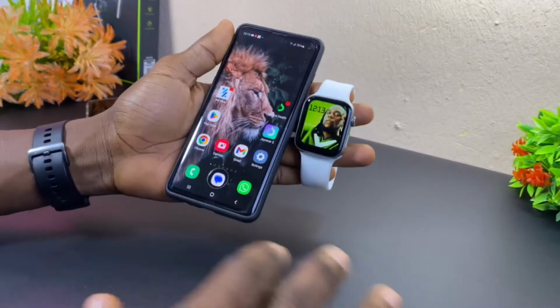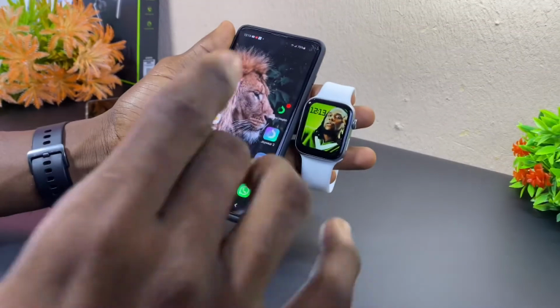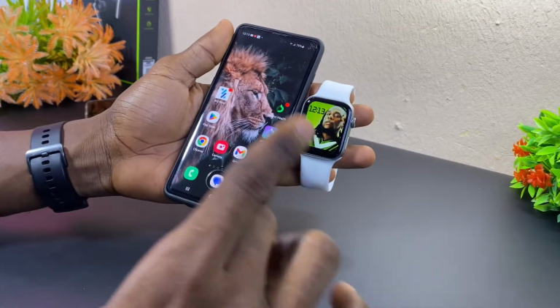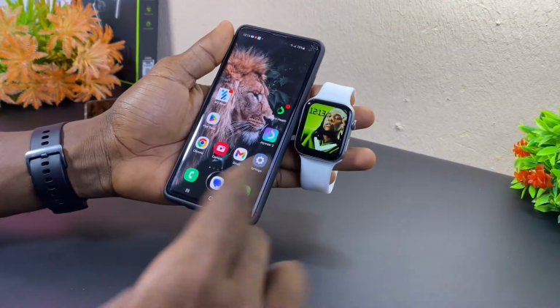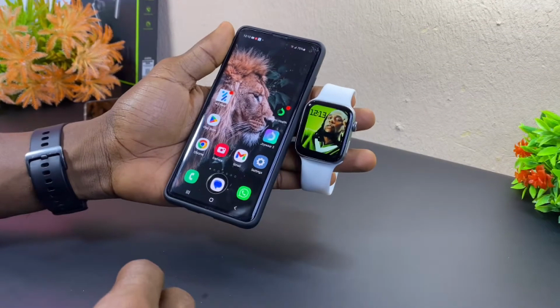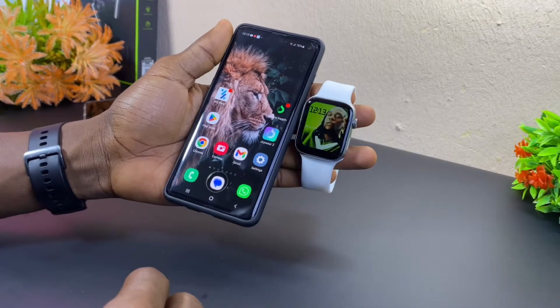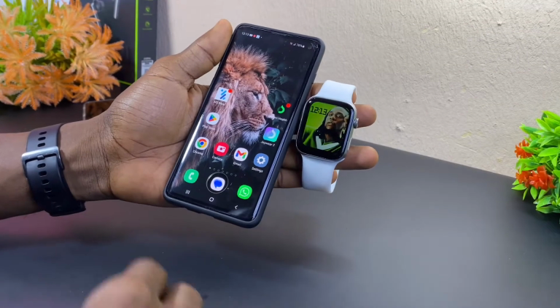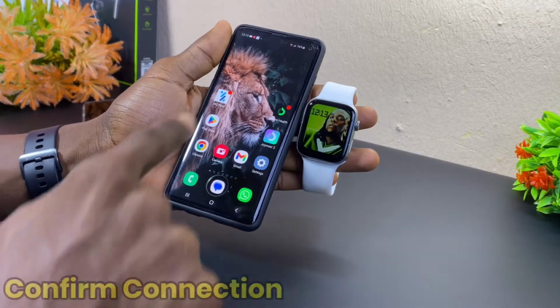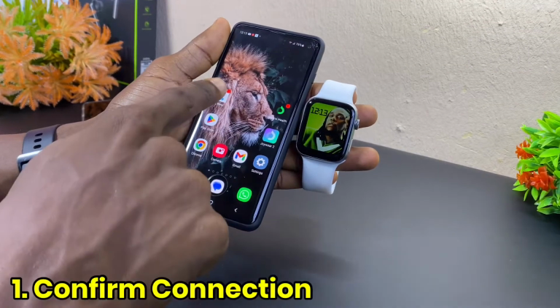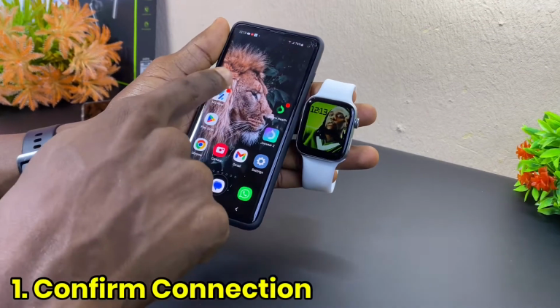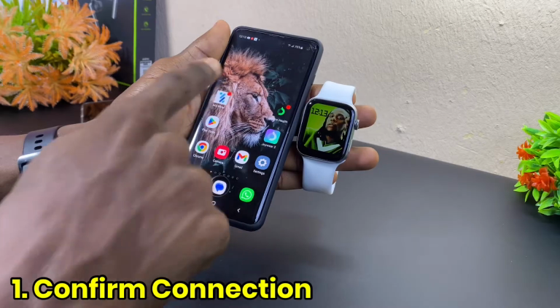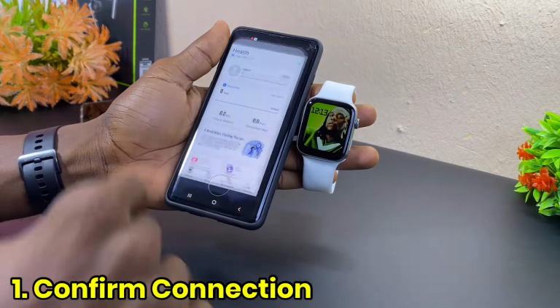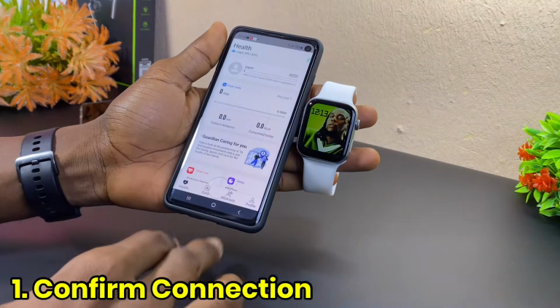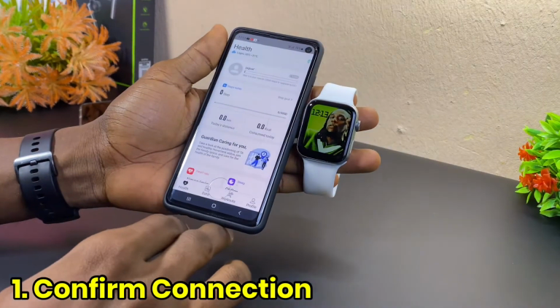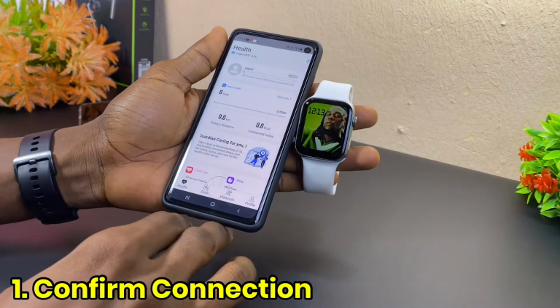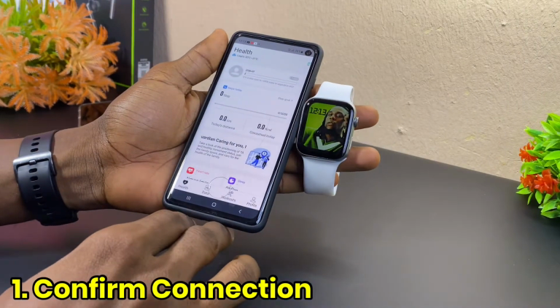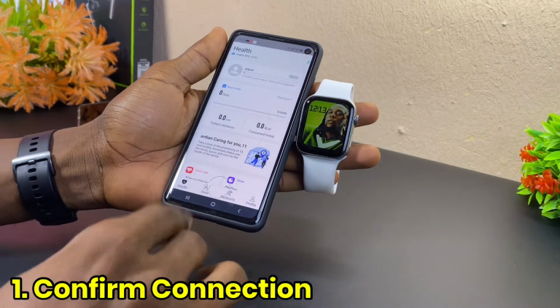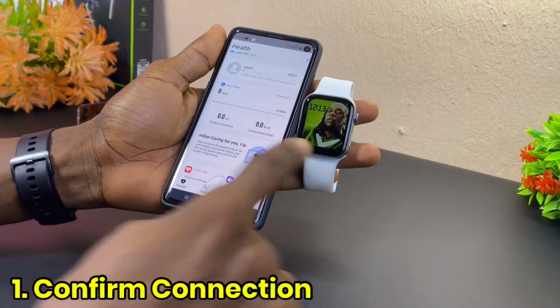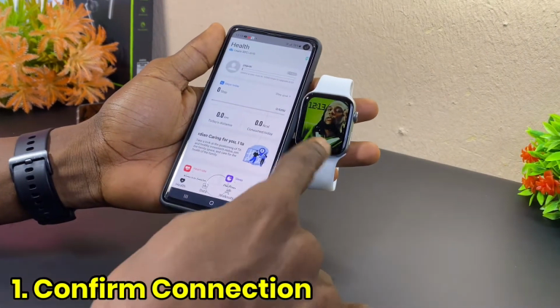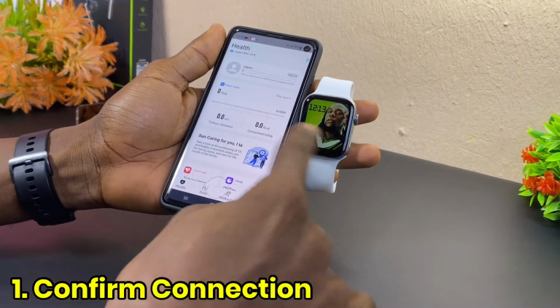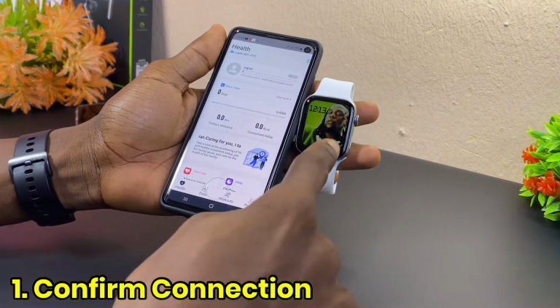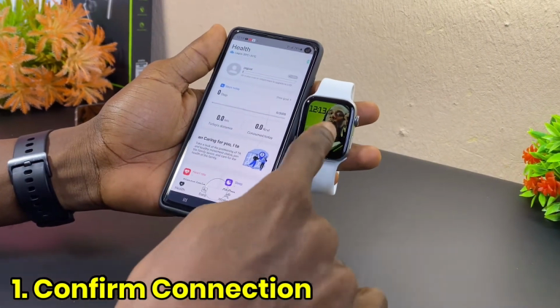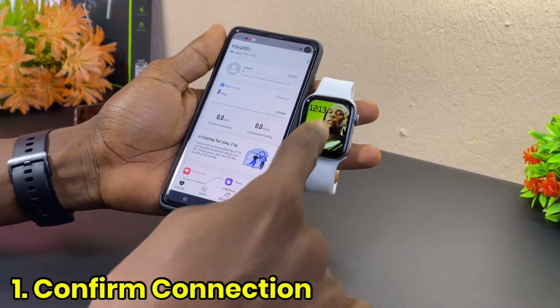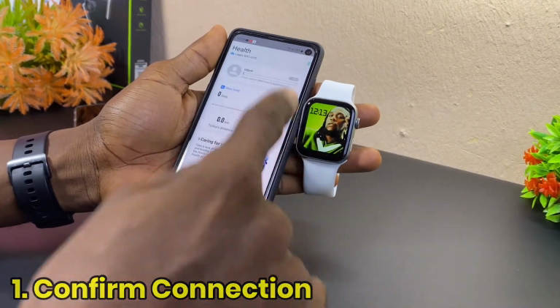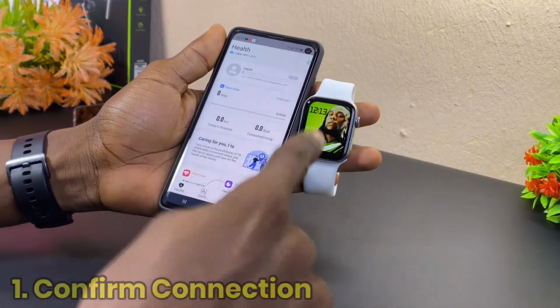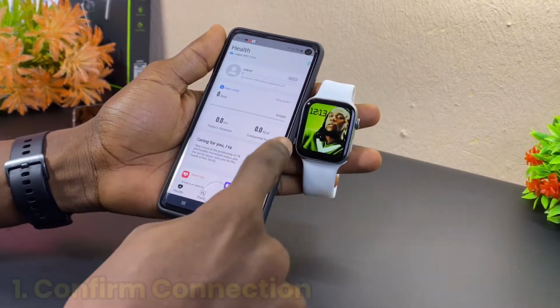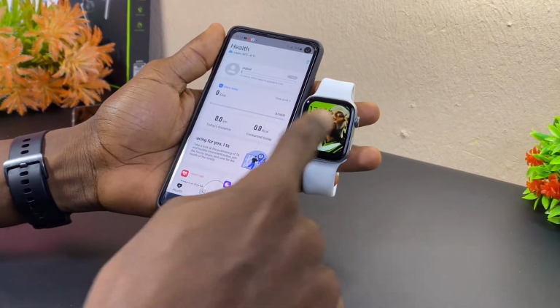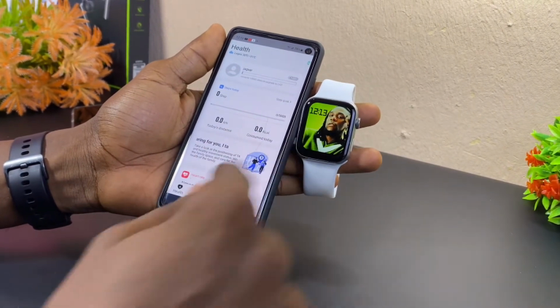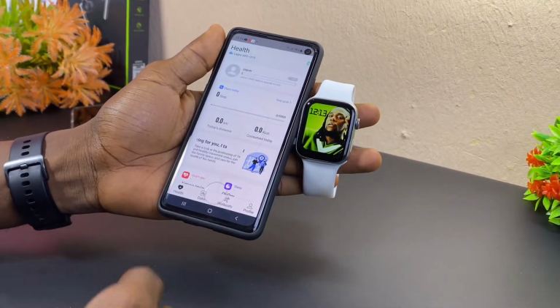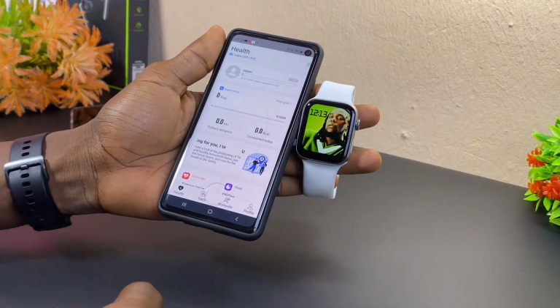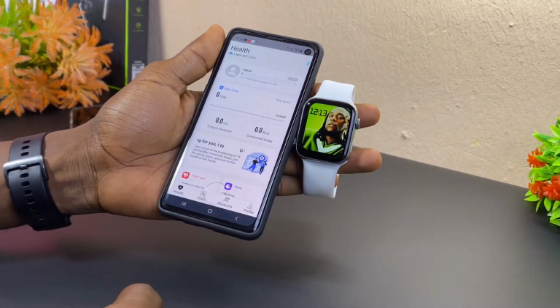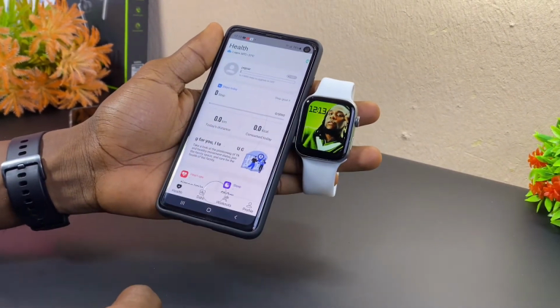The first thing to do is to launch your M2Way hub and confirm the connection of the M2Way hub to your smartwatch.